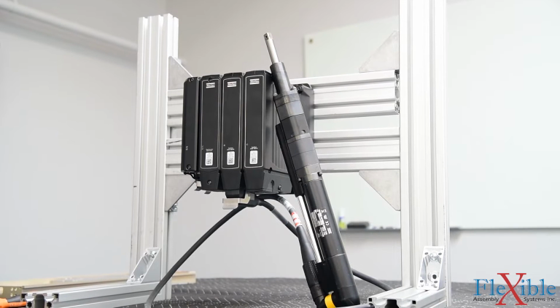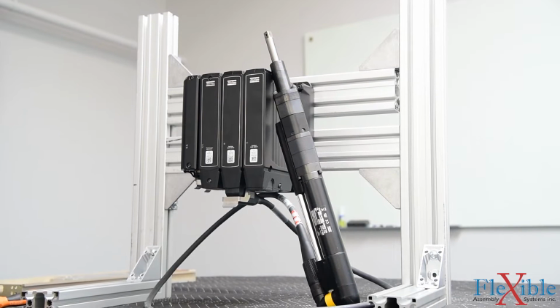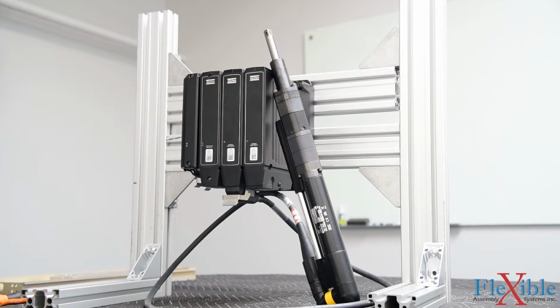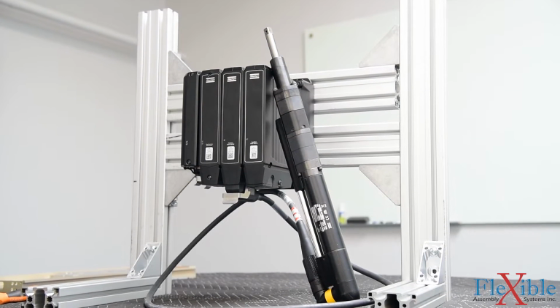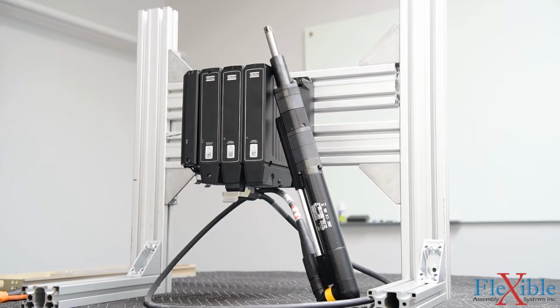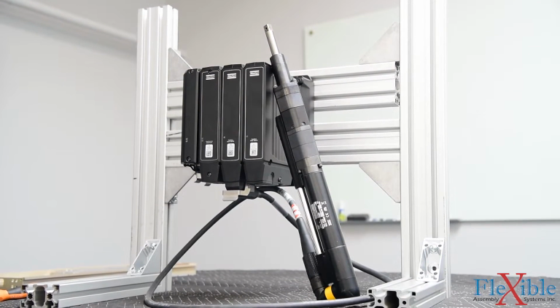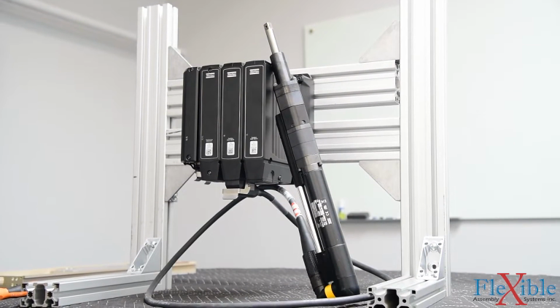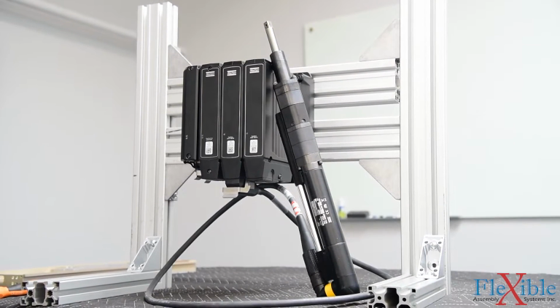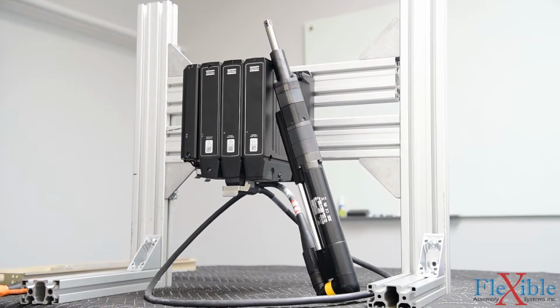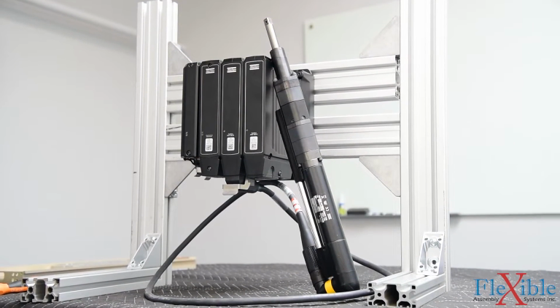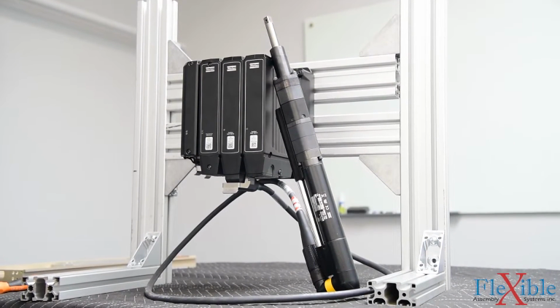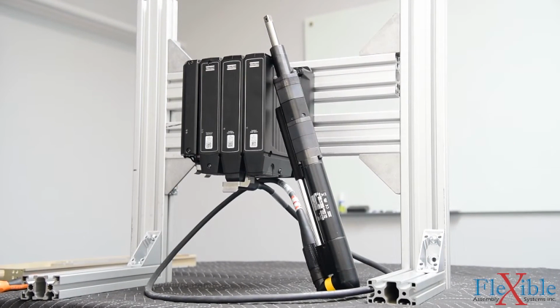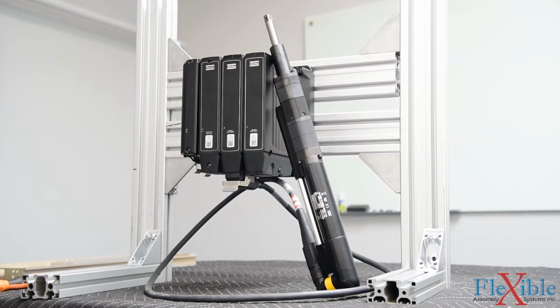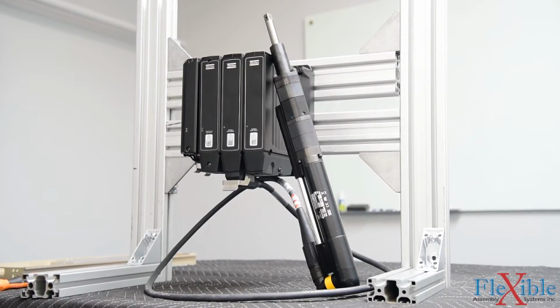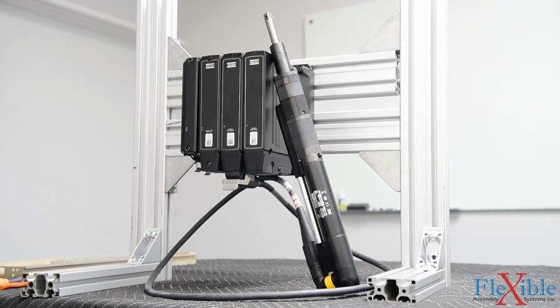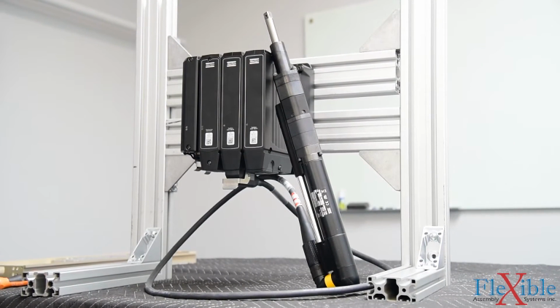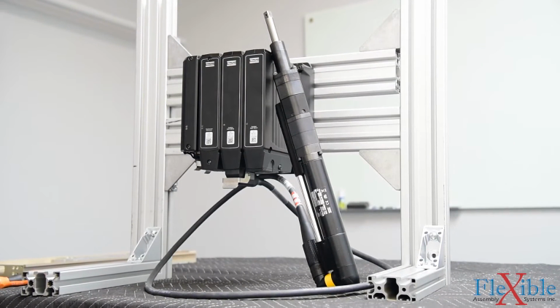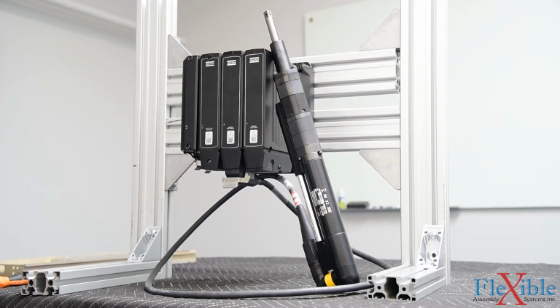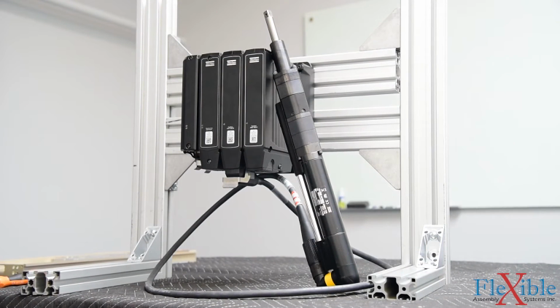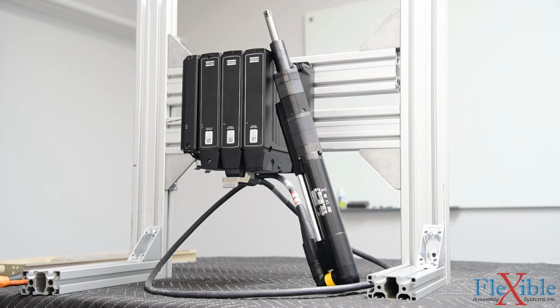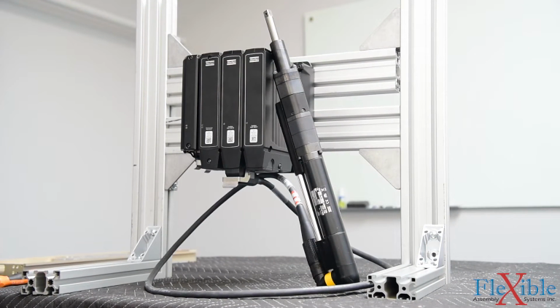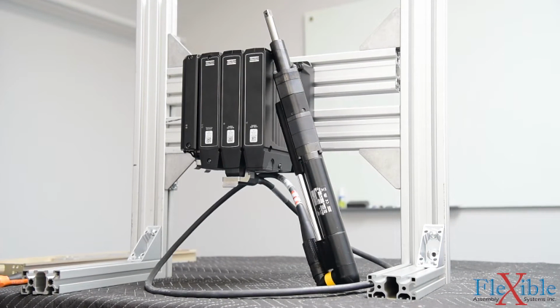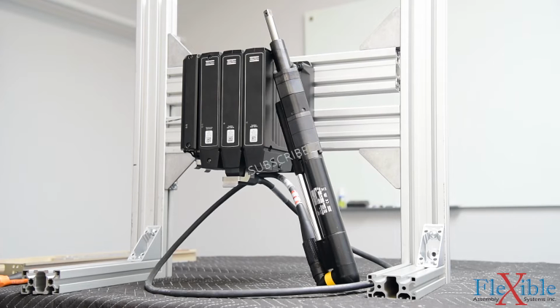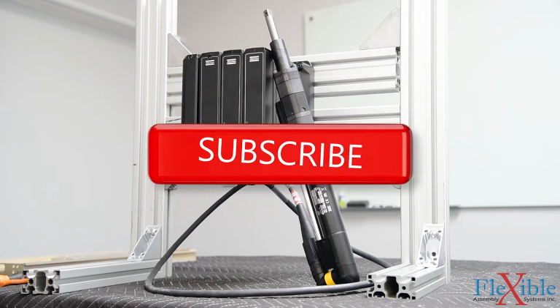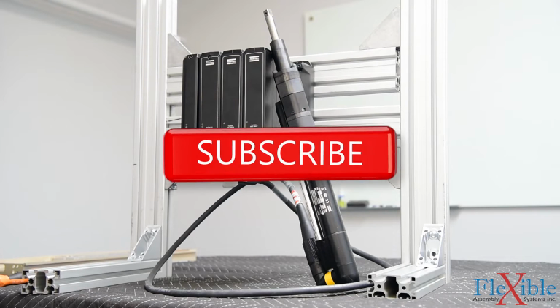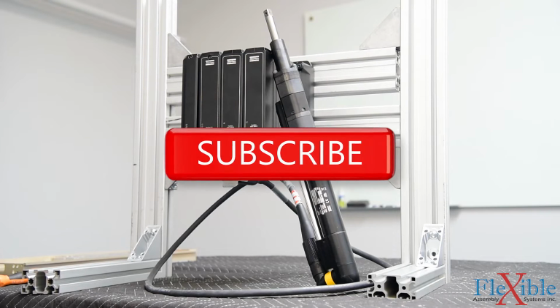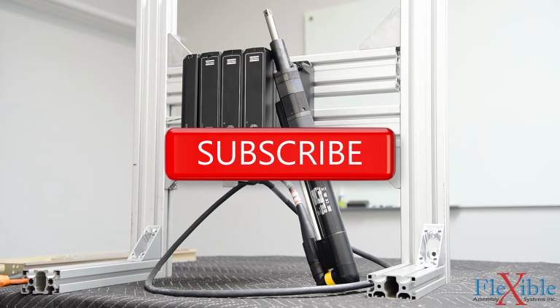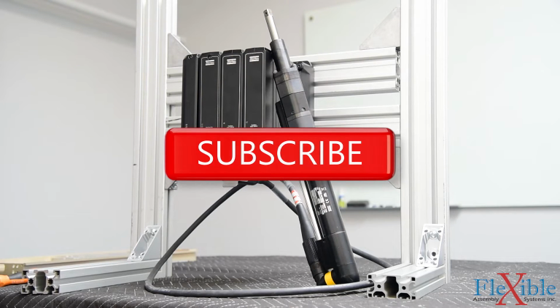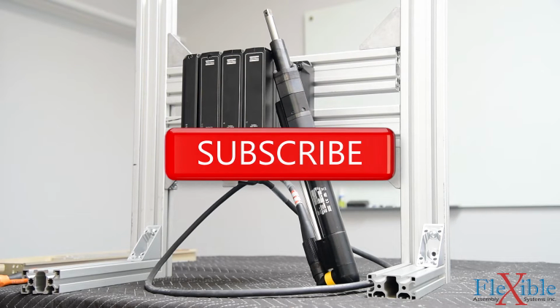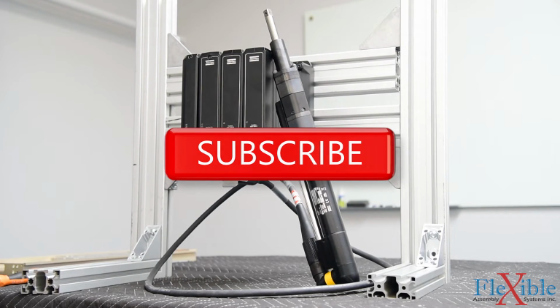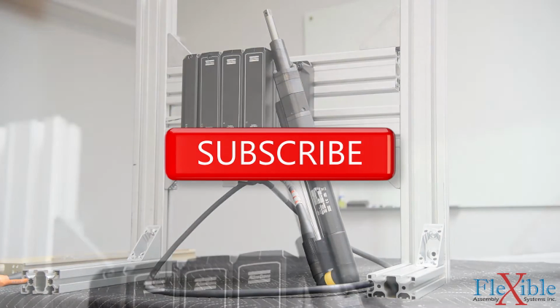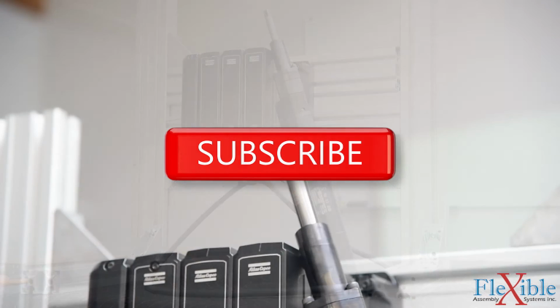Configure your PF6 Flex System and get a quote today at the link in the description. And don't forget to subscribe for more videos from Flexible Assembly.